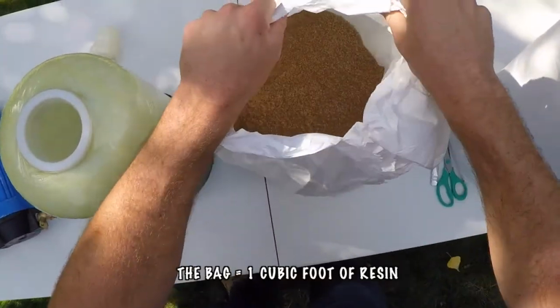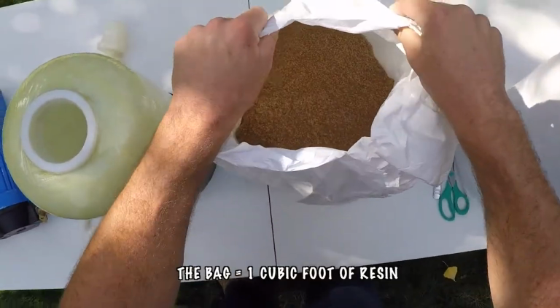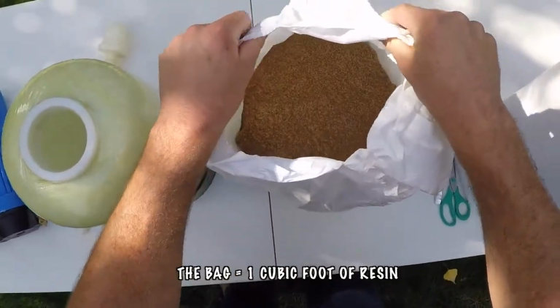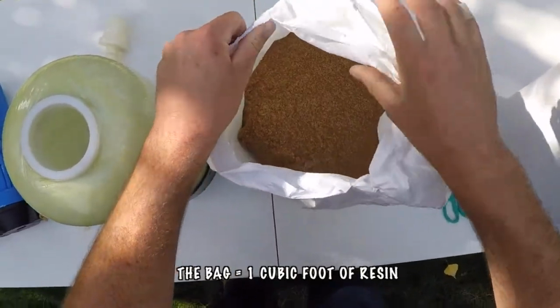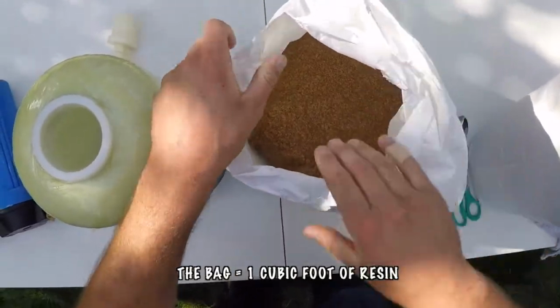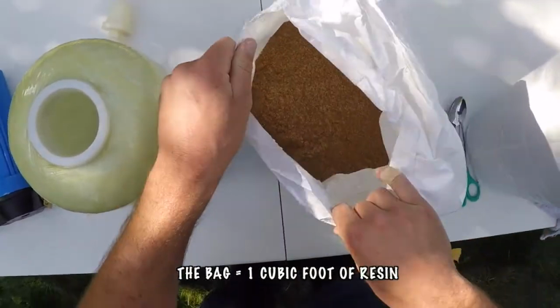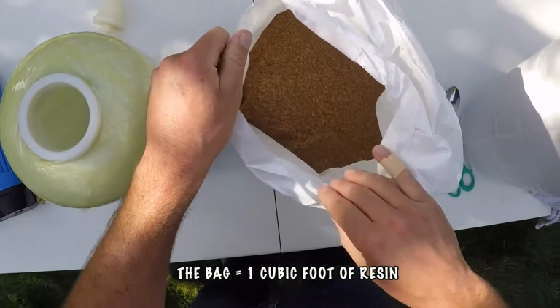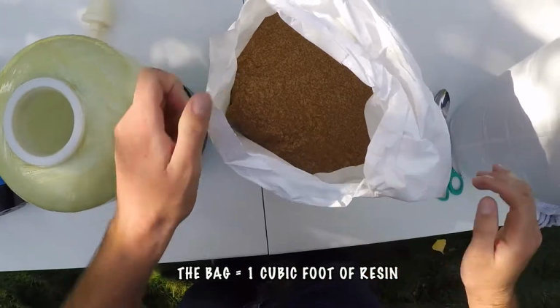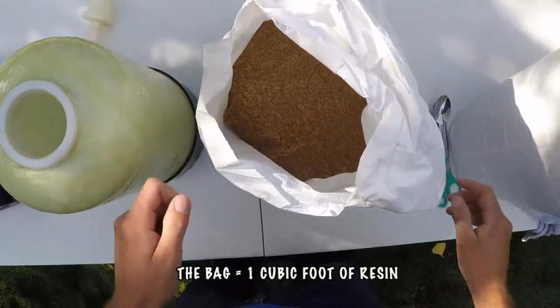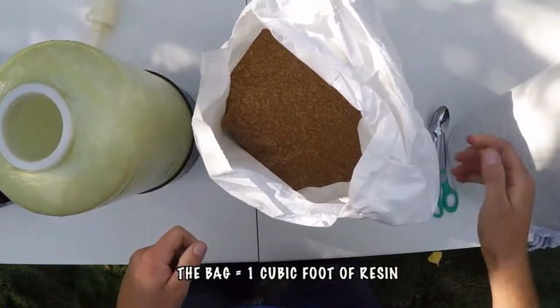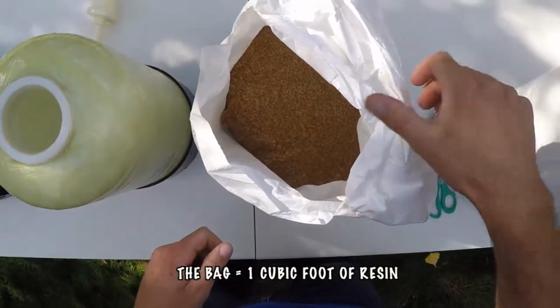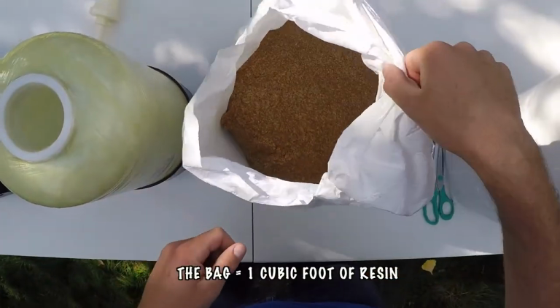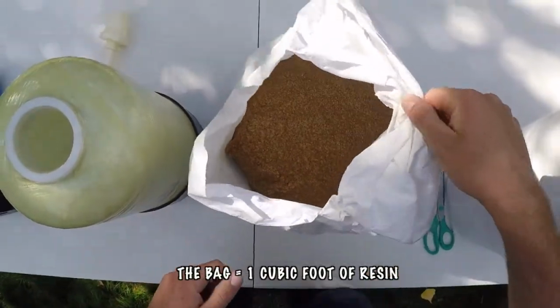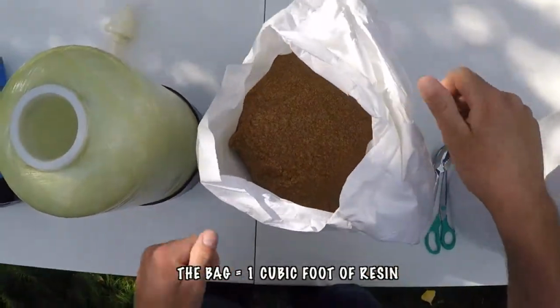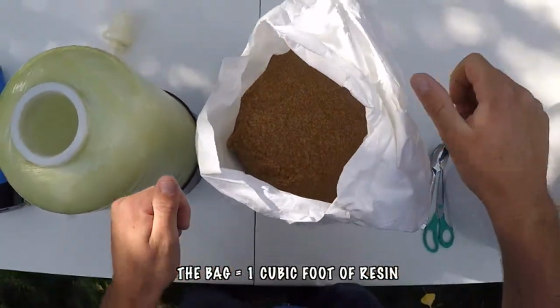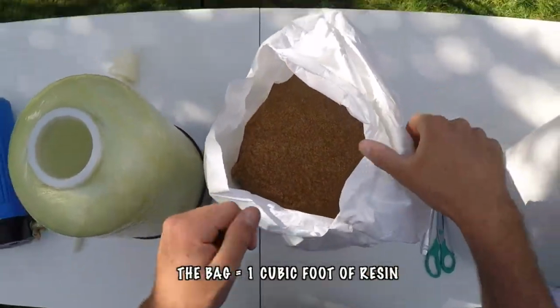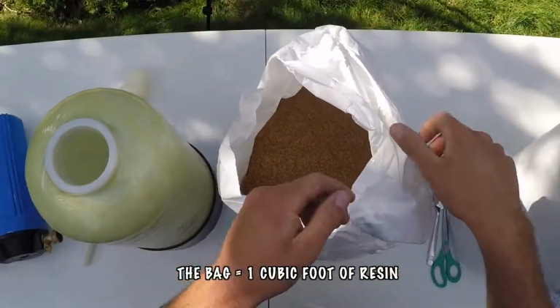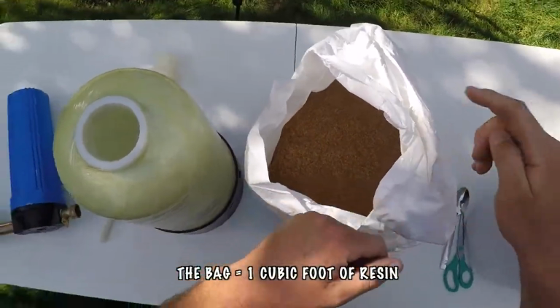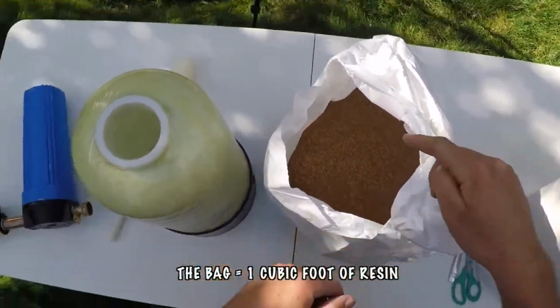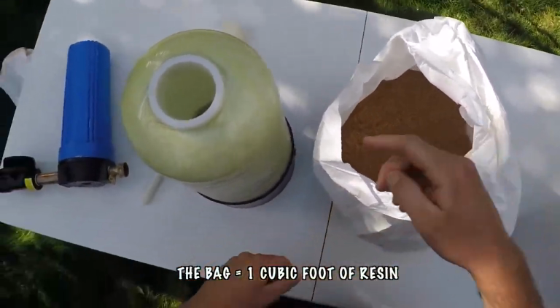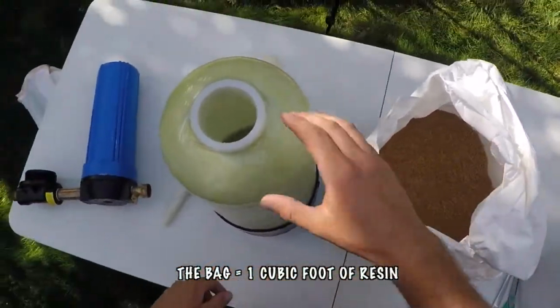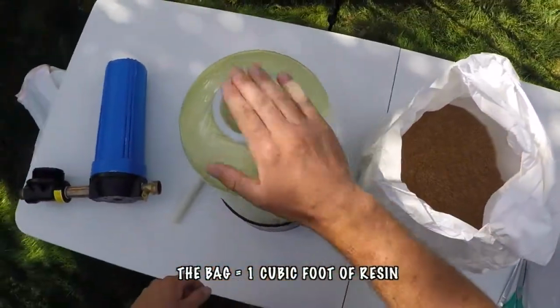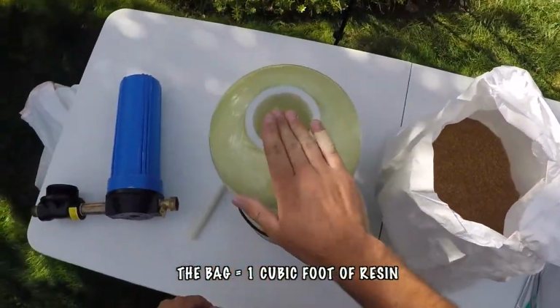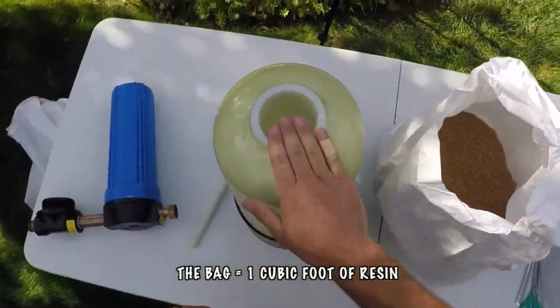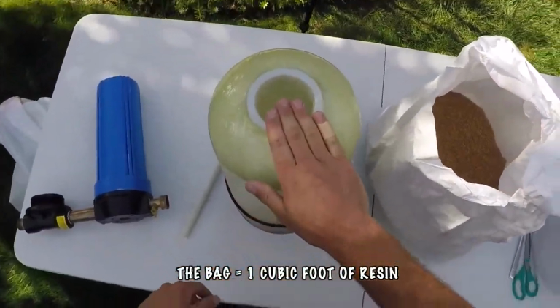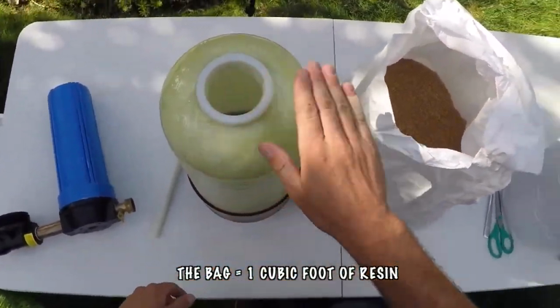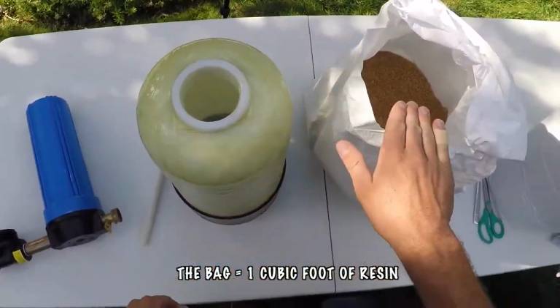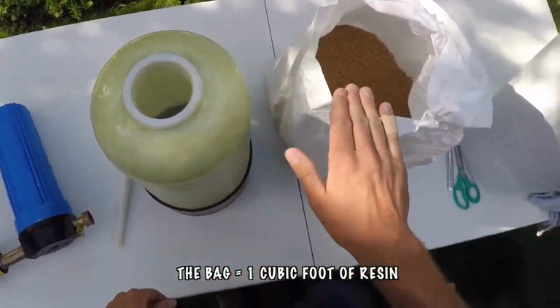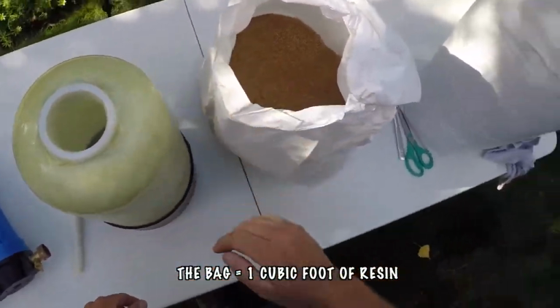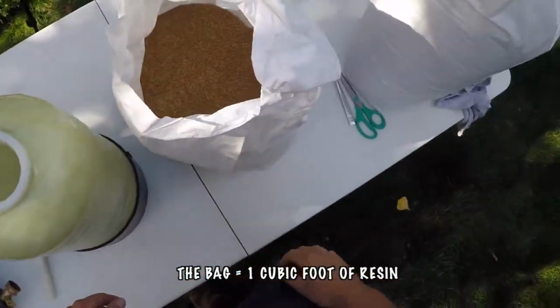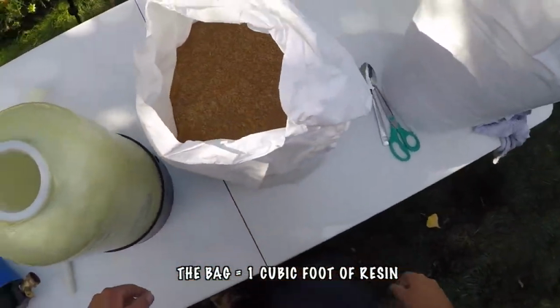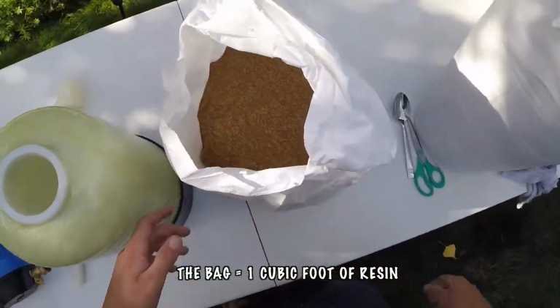So this tank — this fill-up of resin — lasted over two months, and that's pretty good. I got three uses, three refills, out of this one bag.